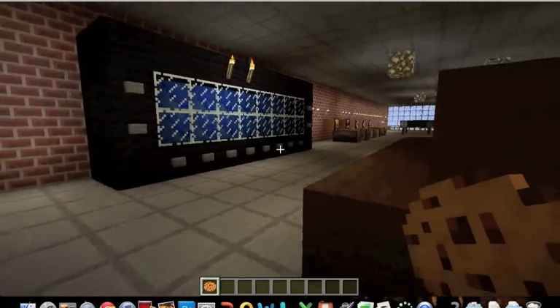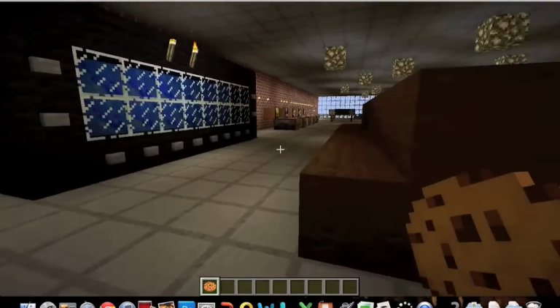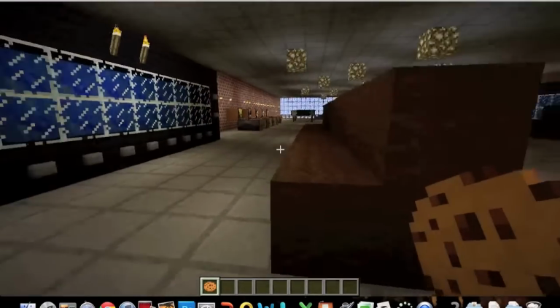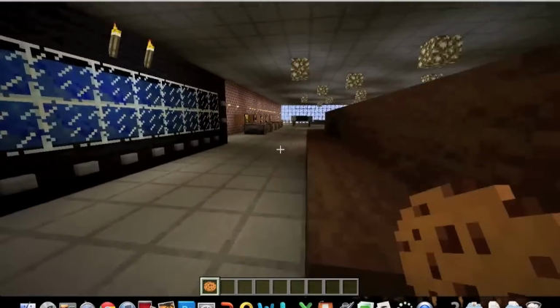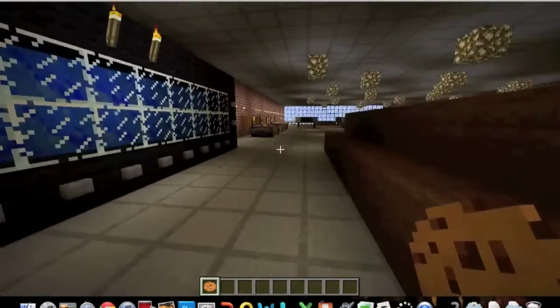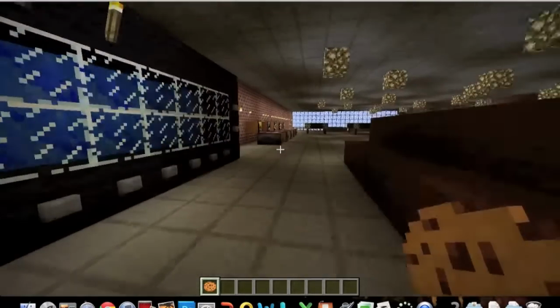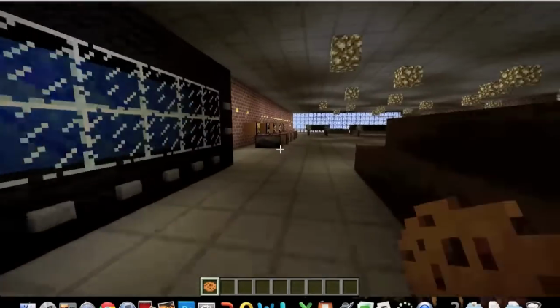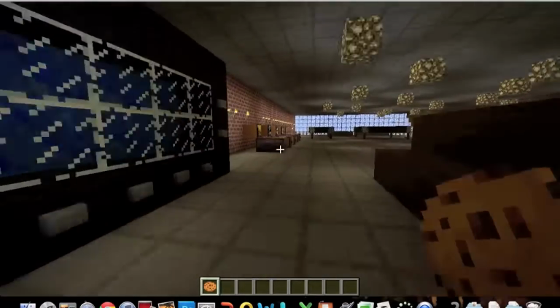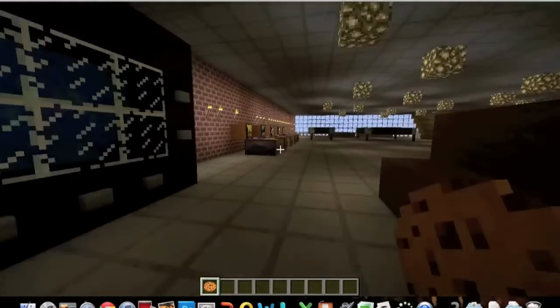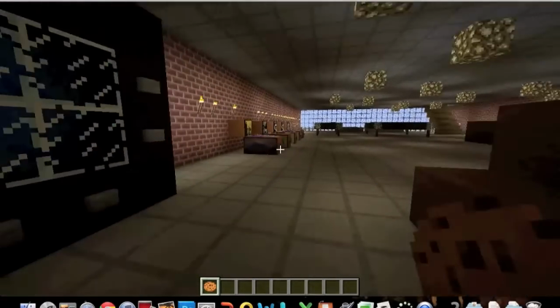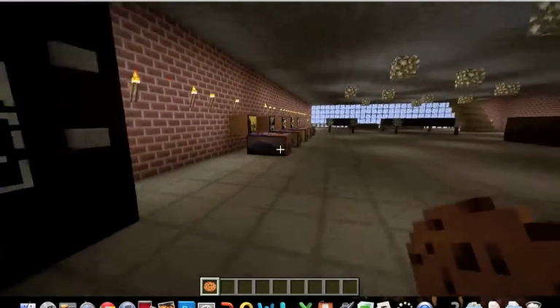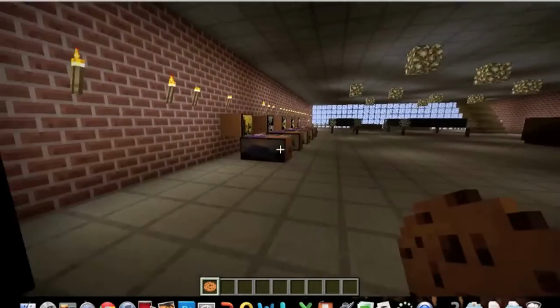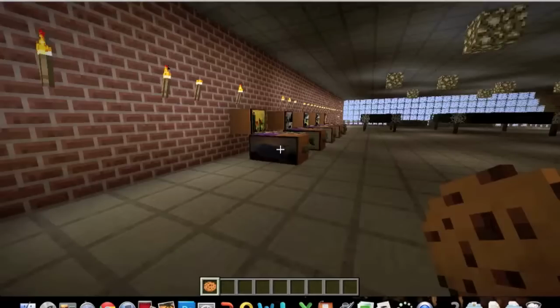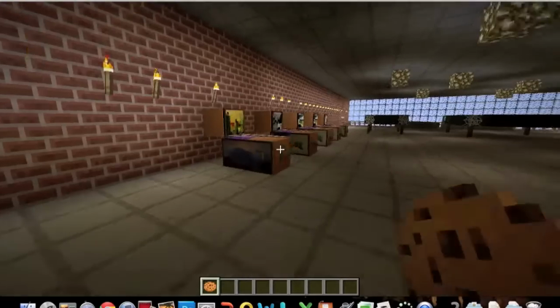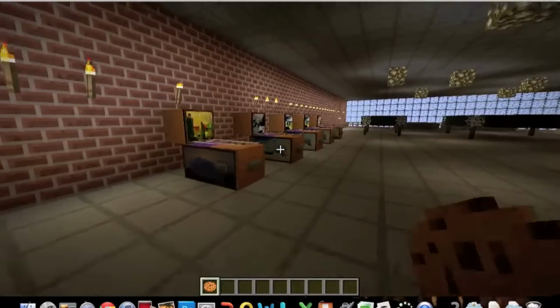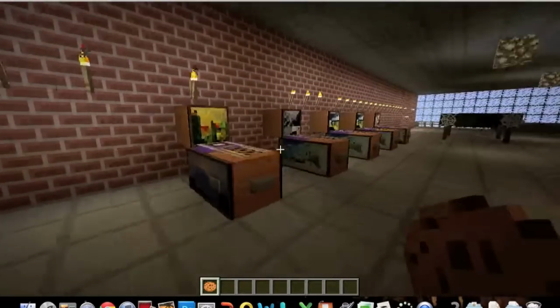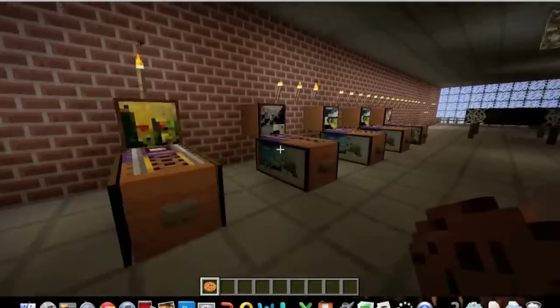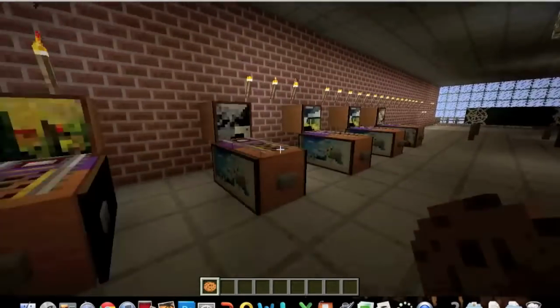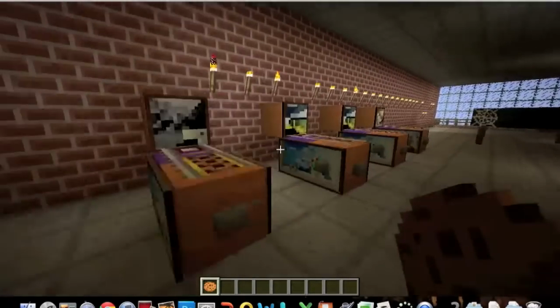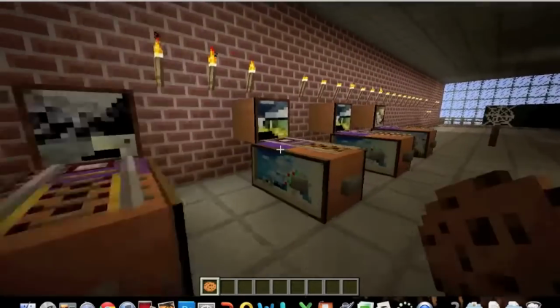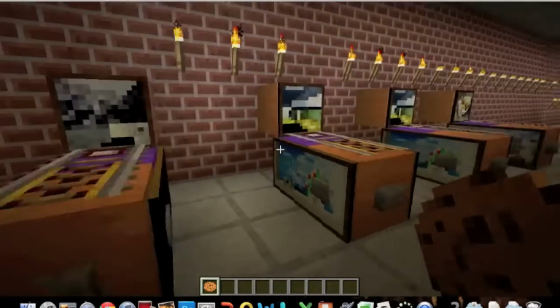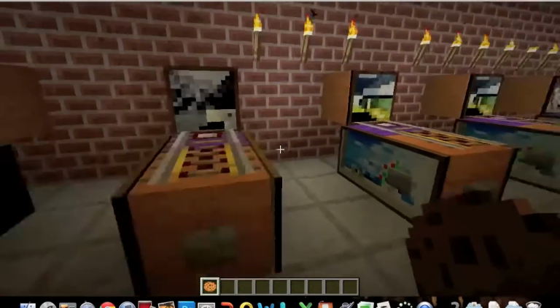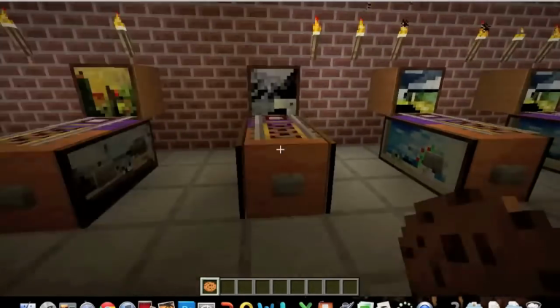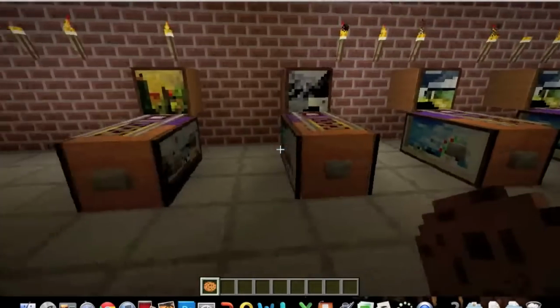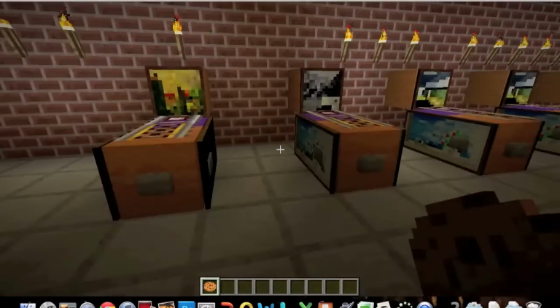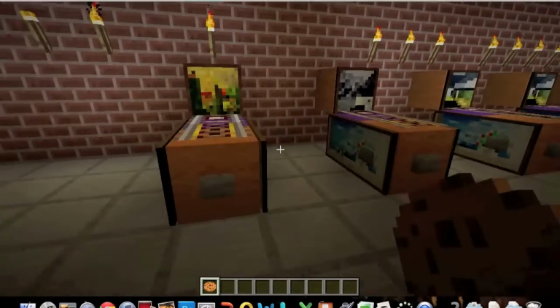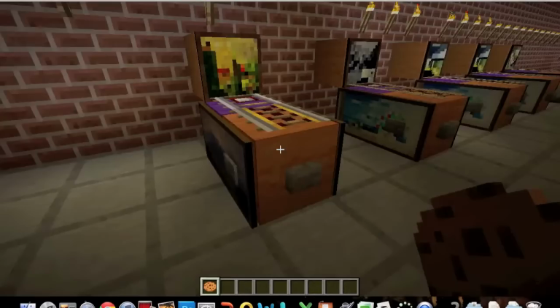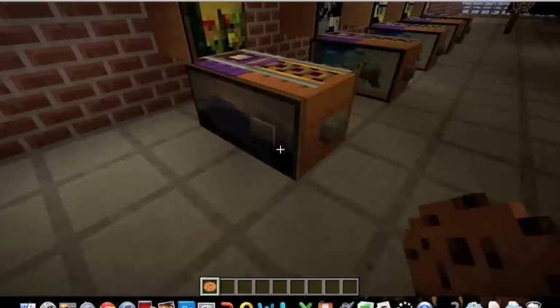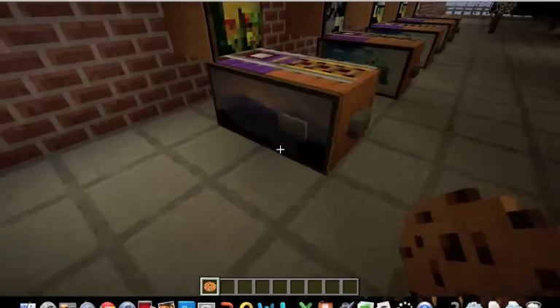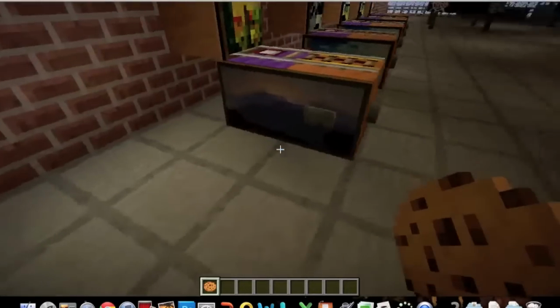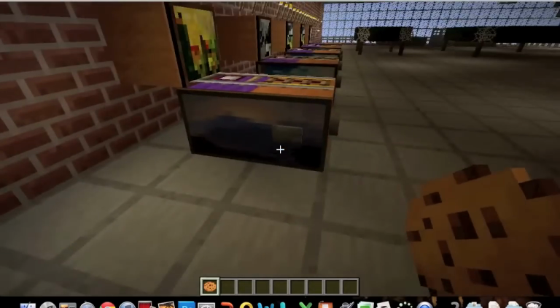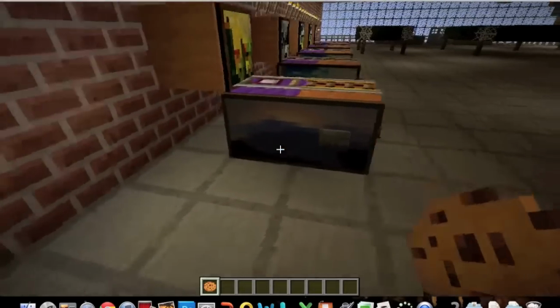Here is a big screen TV. Here are some pinball machines with buttons on the side to make them work. There are five of them.